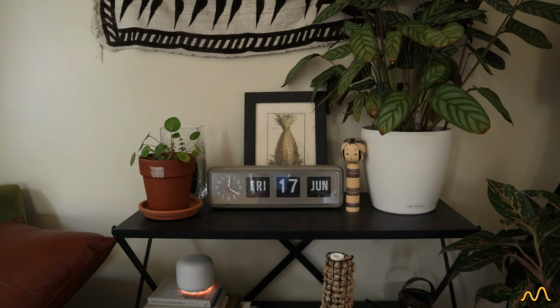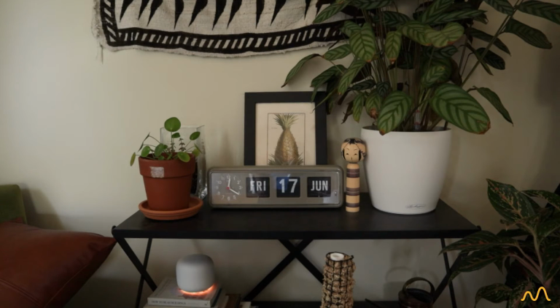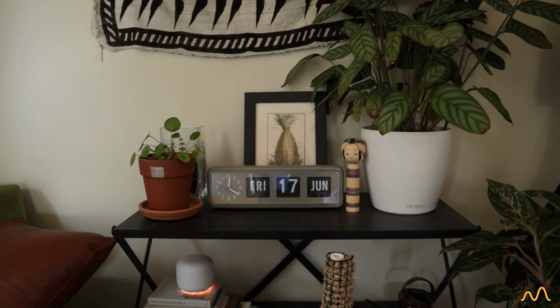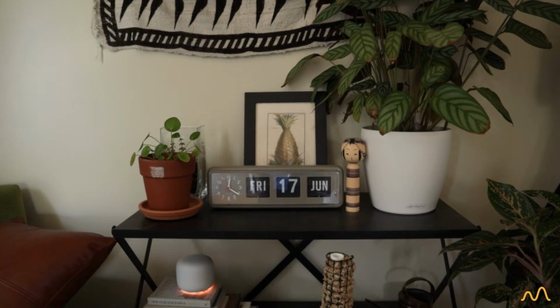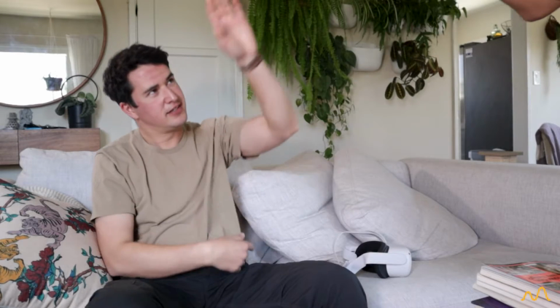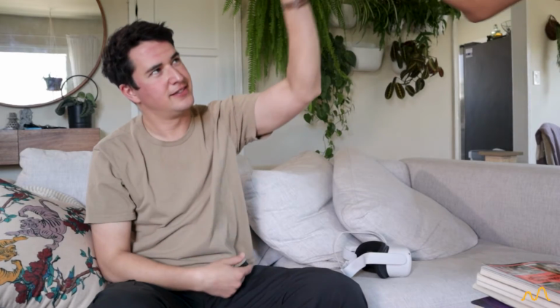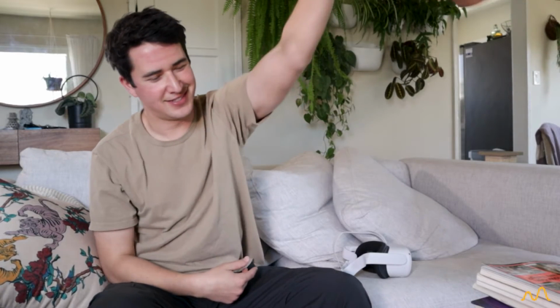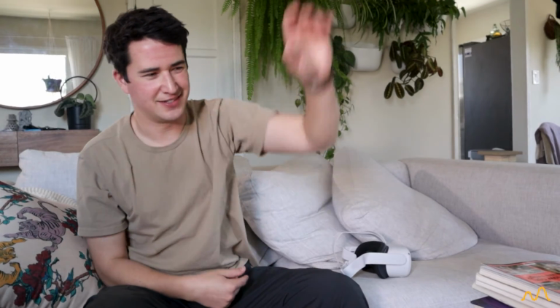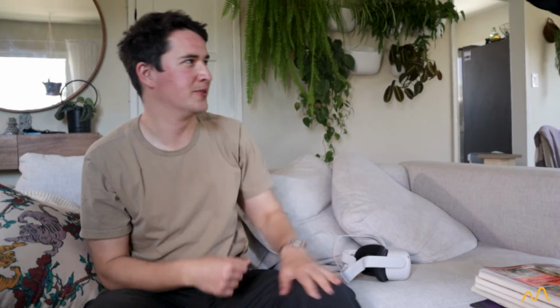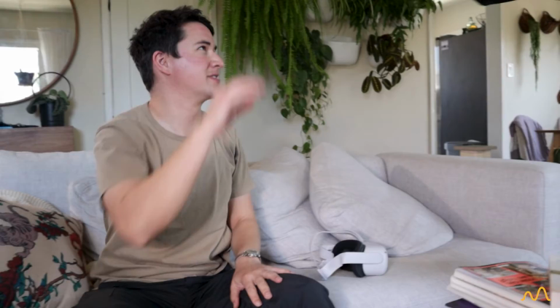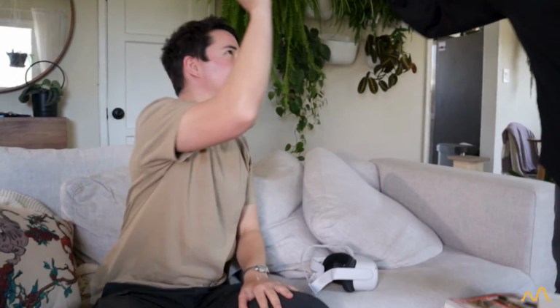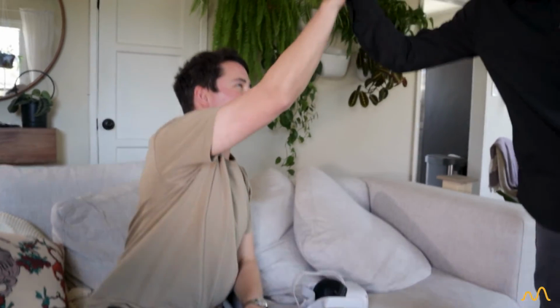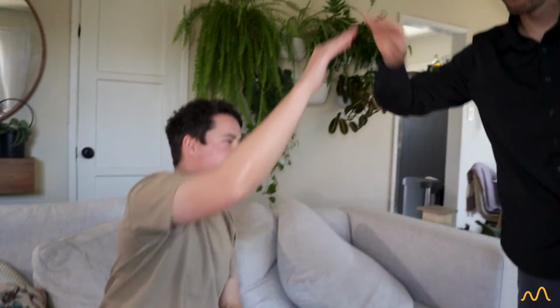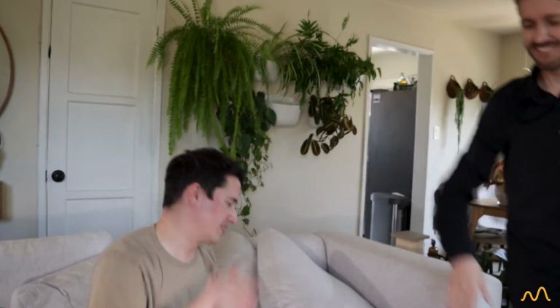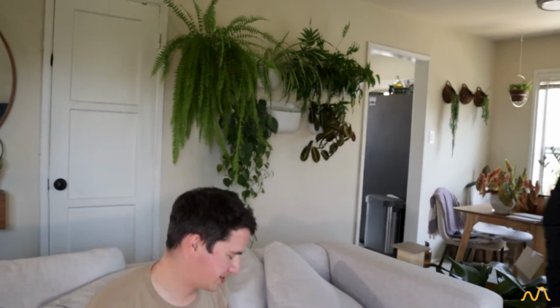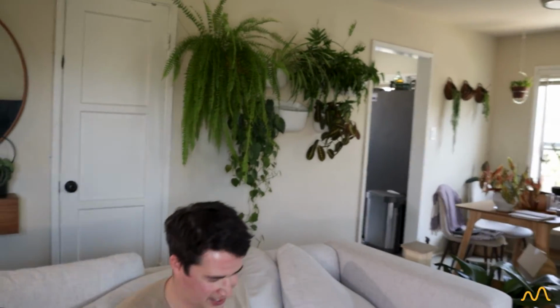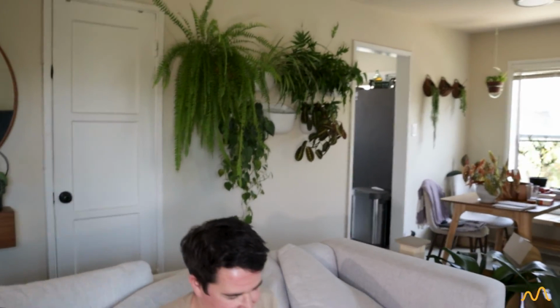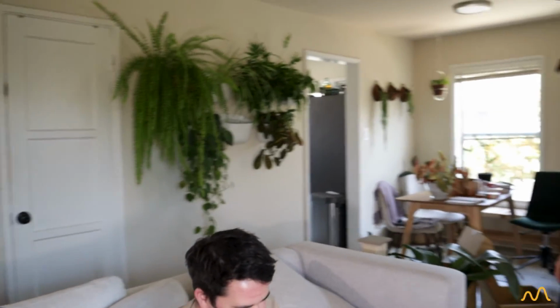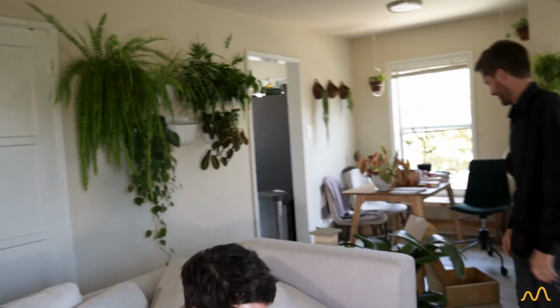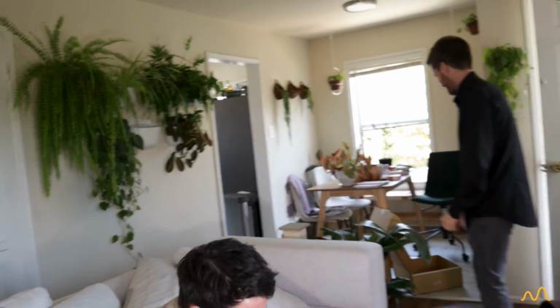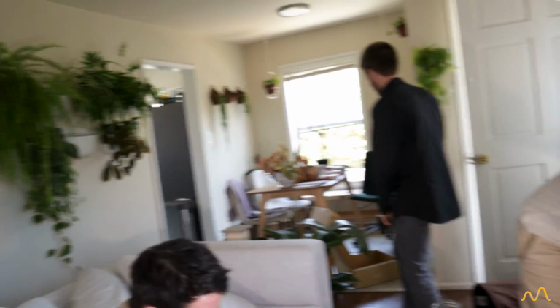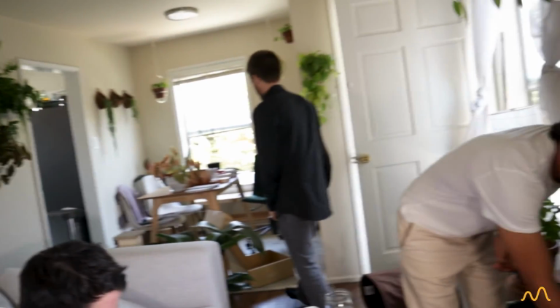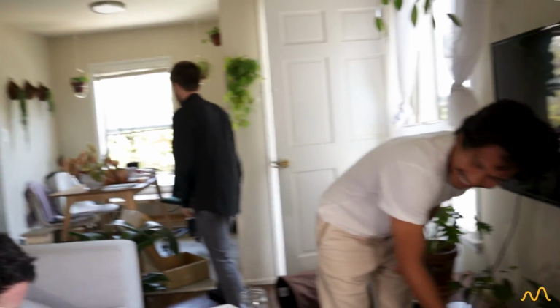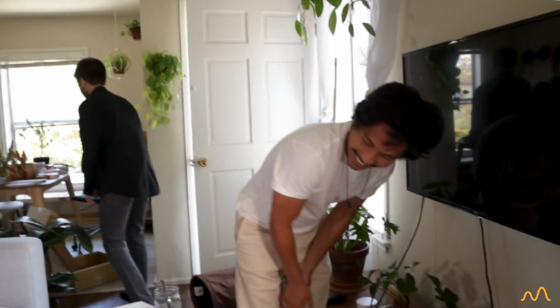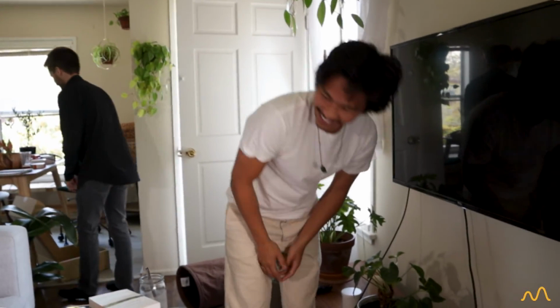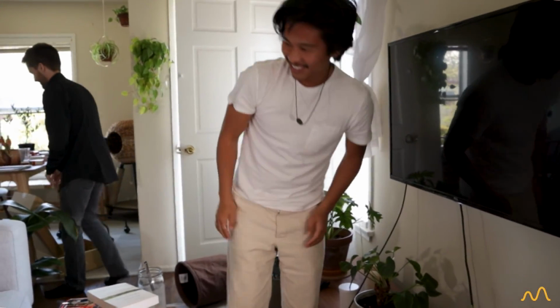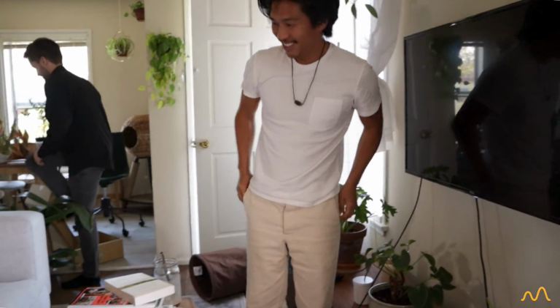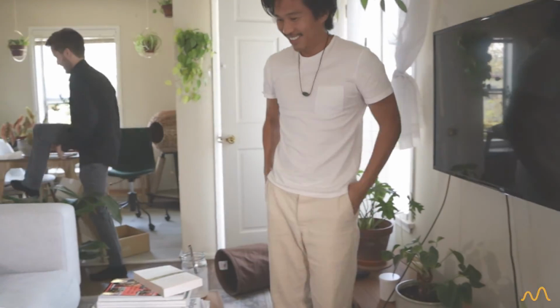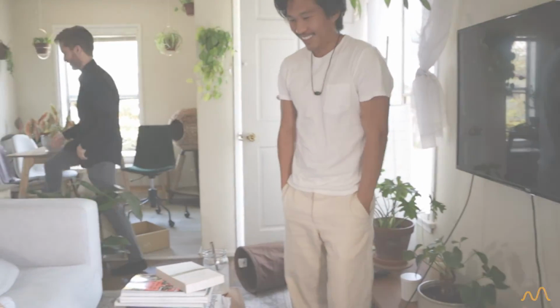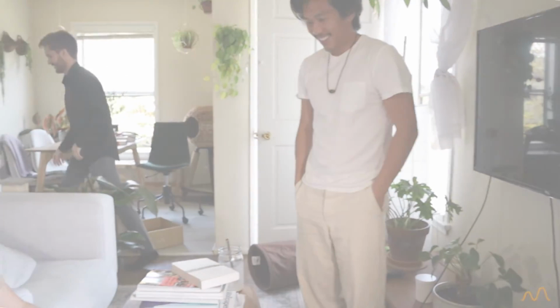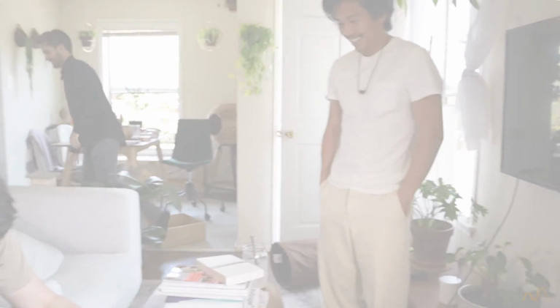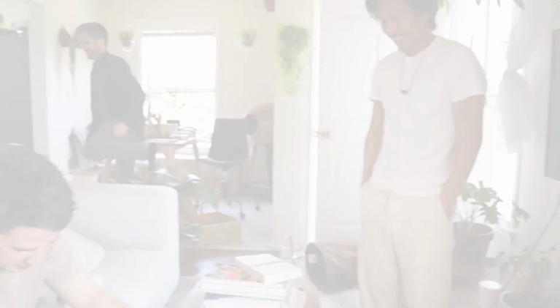We'll let you go. I really appreciate it, man. Of course. Thank you, this is exciting. Thank you — I'm sure it's a big moment for you guys to start. It is.